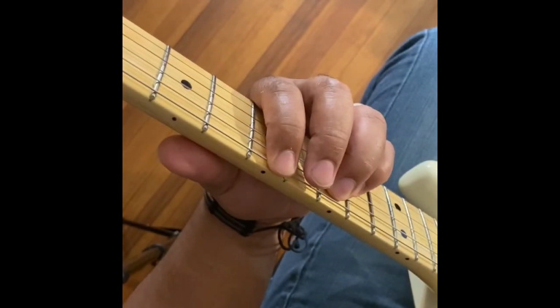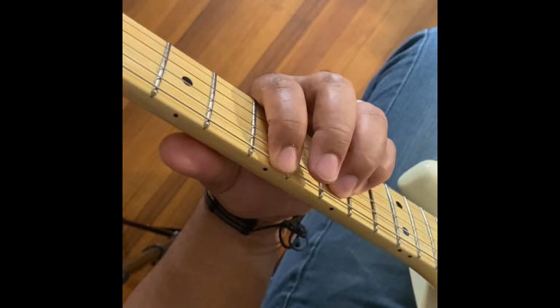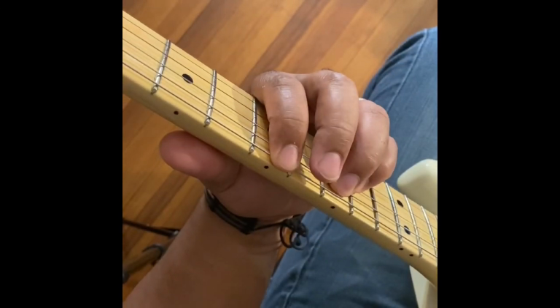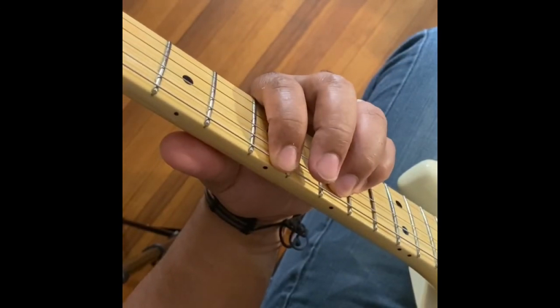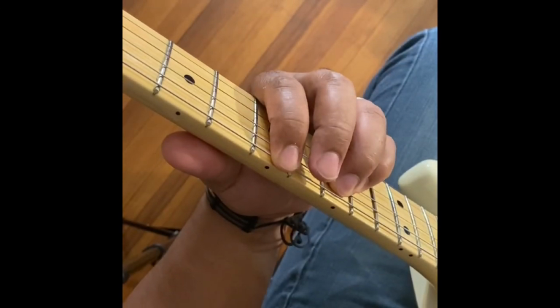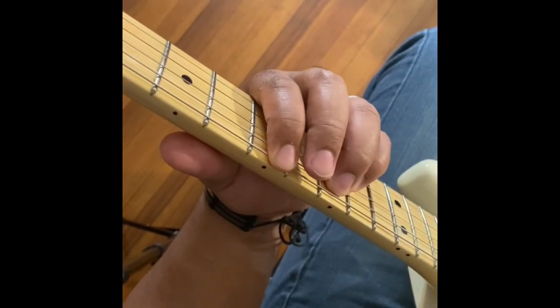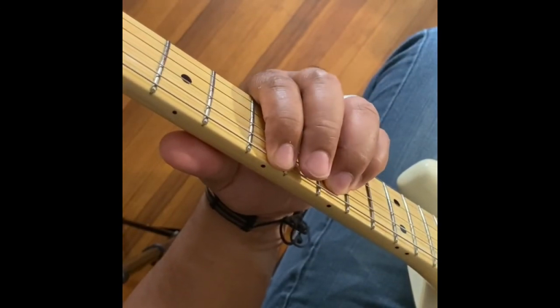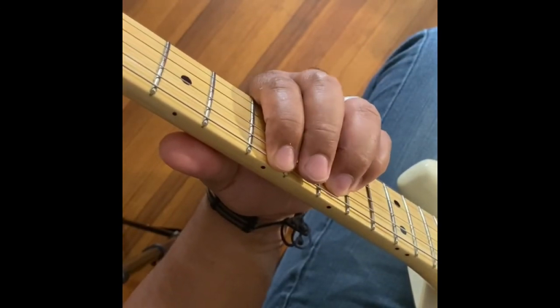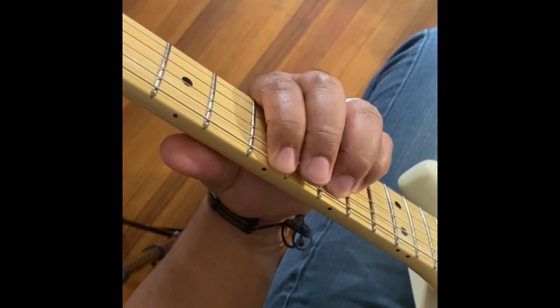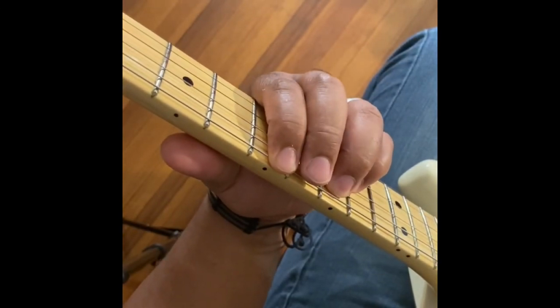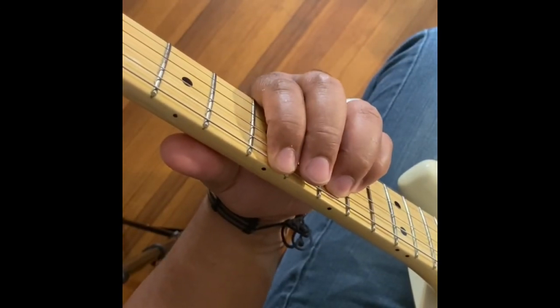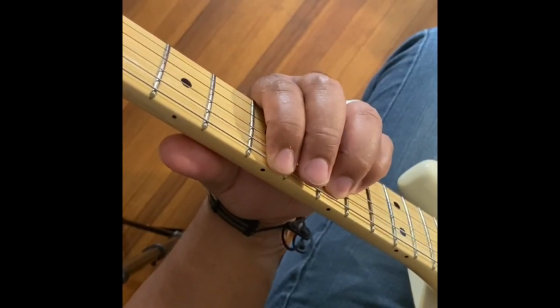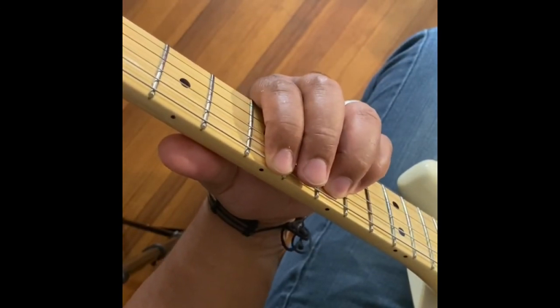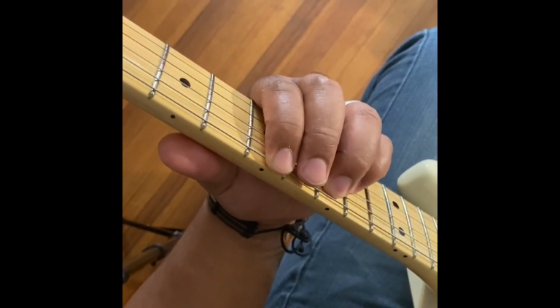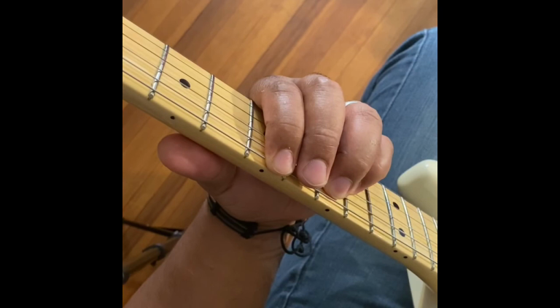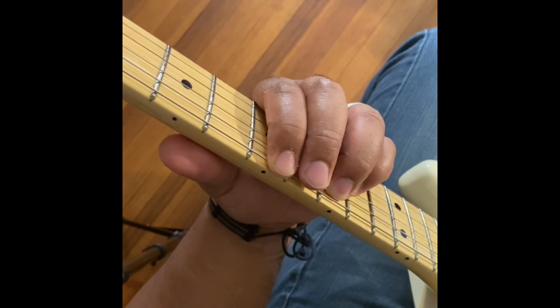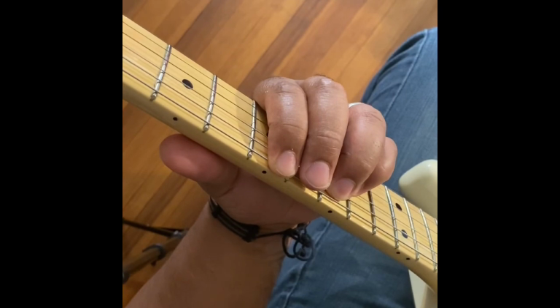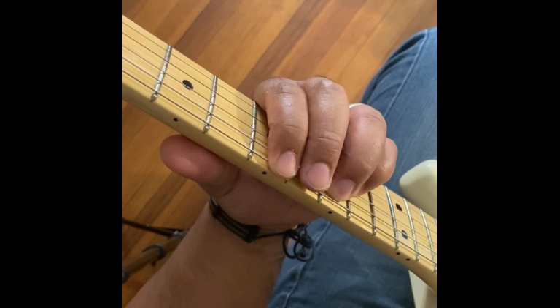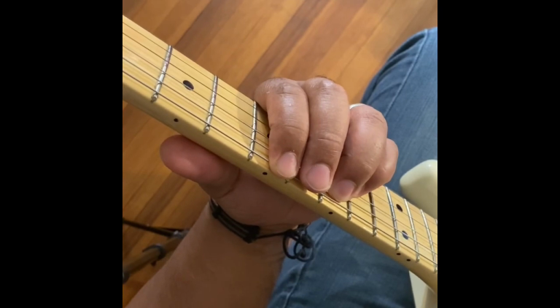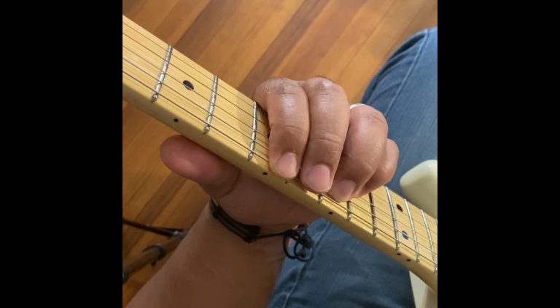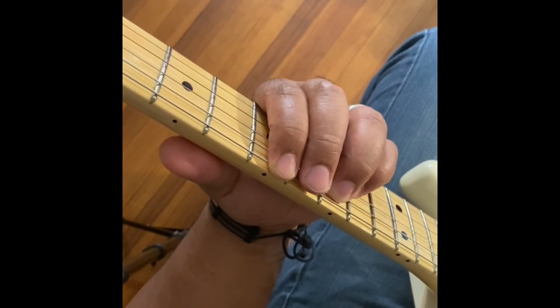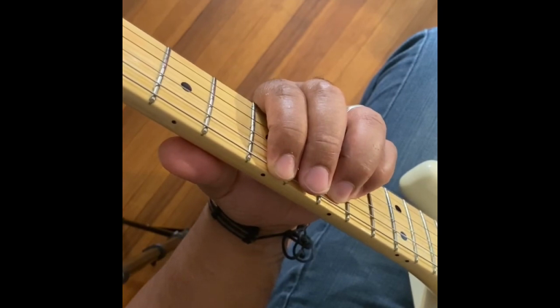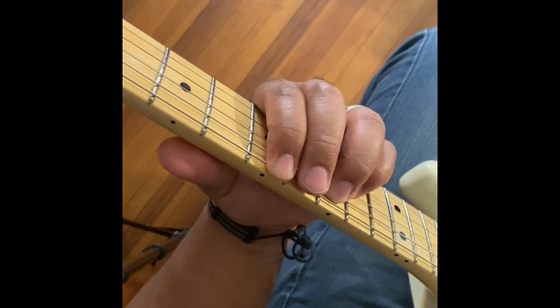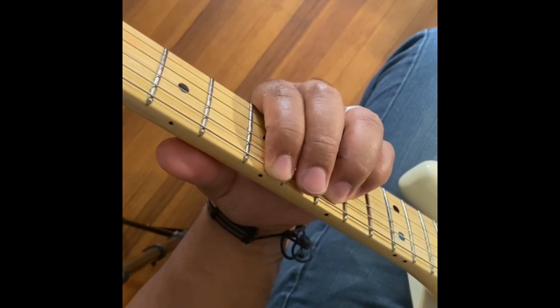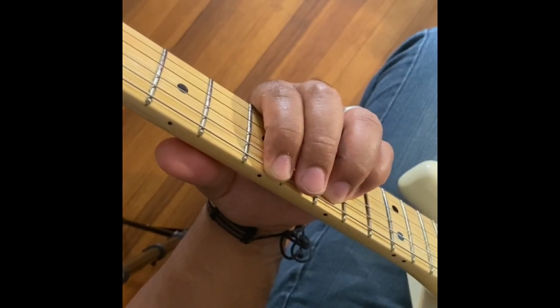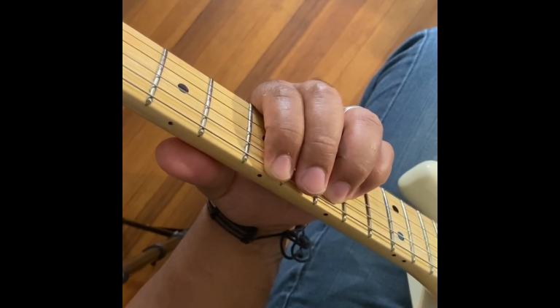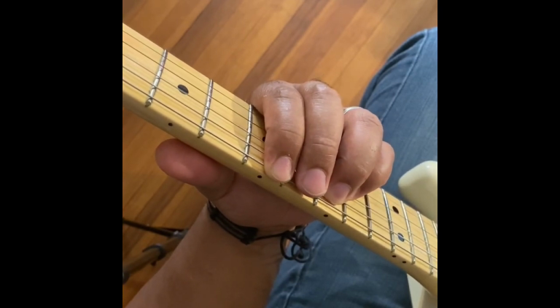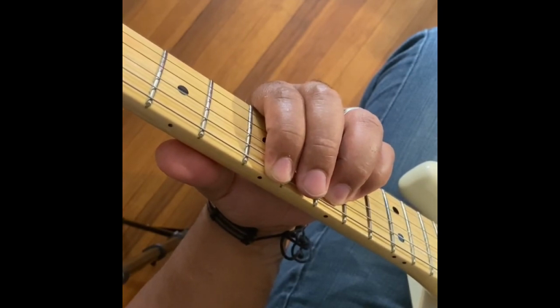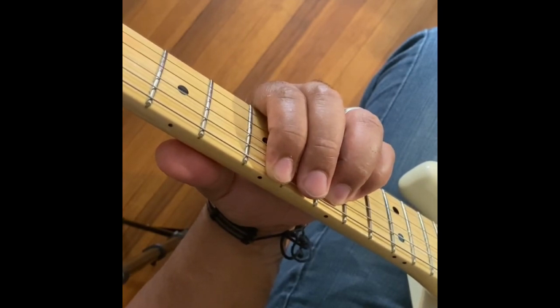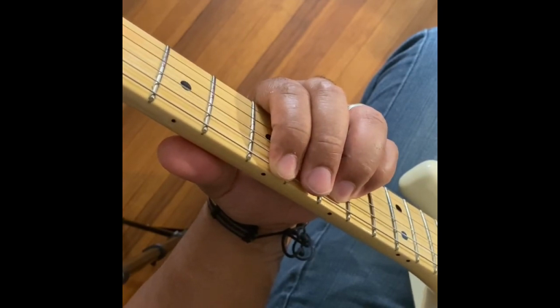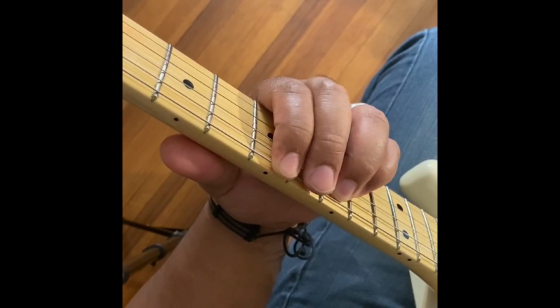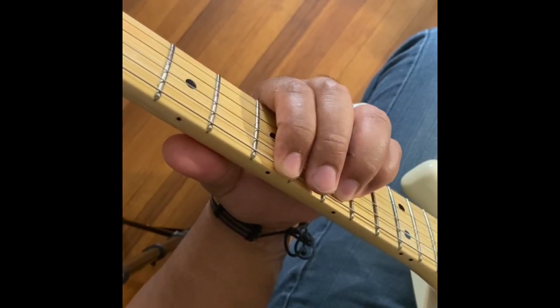Hello, this is Jonathan French Guitar. Today's tutorial is Skywalker by Miguel.